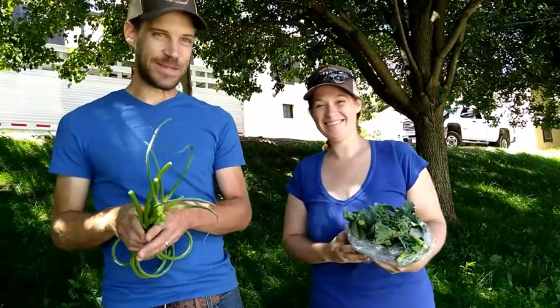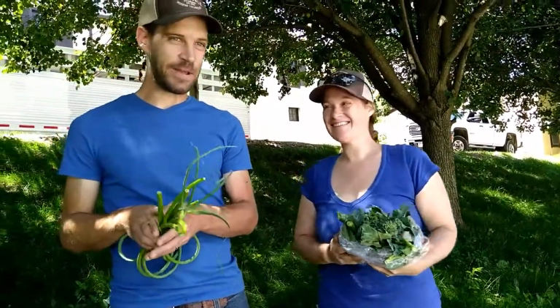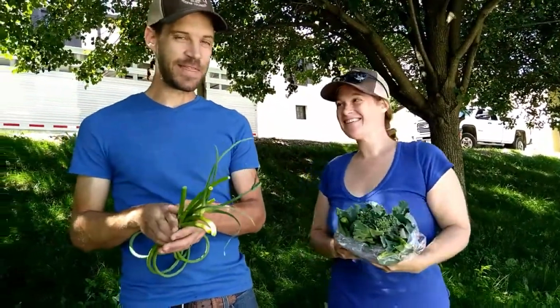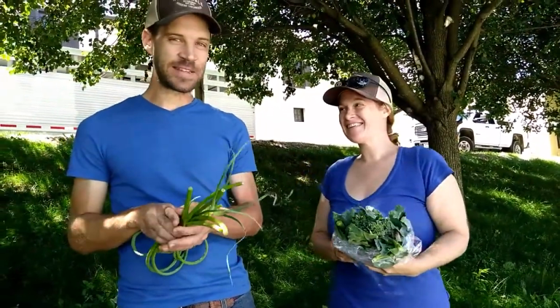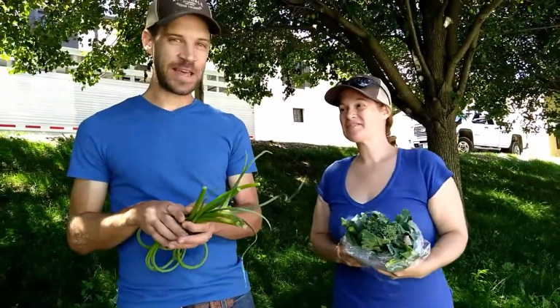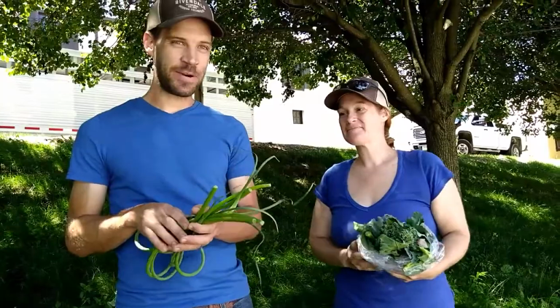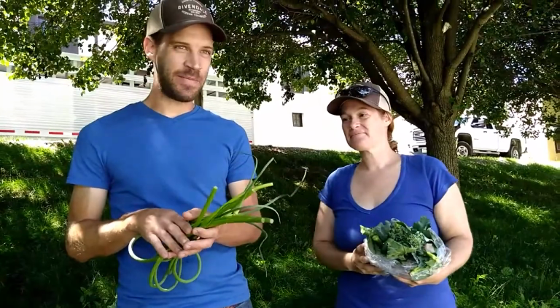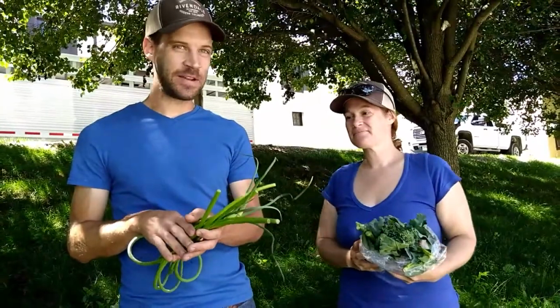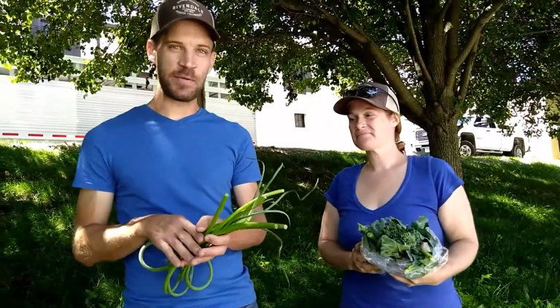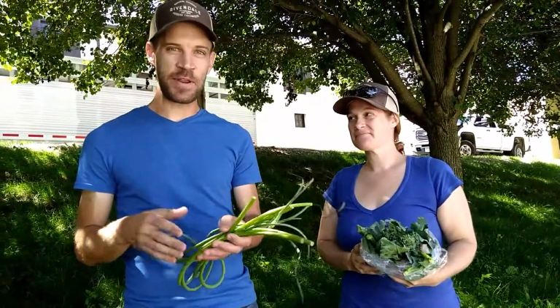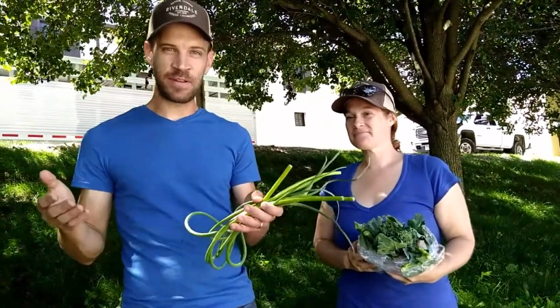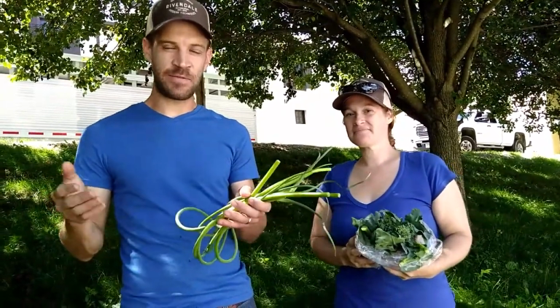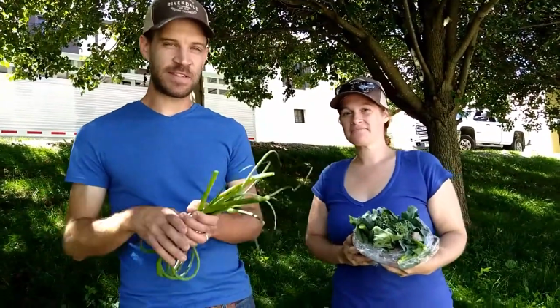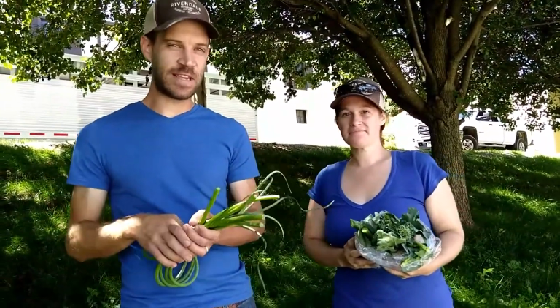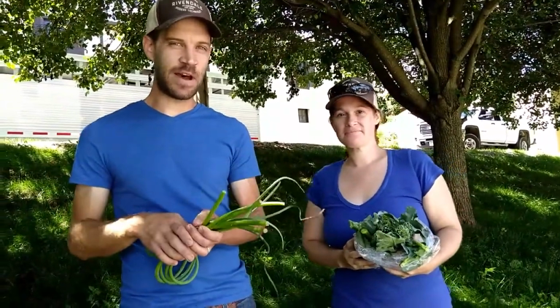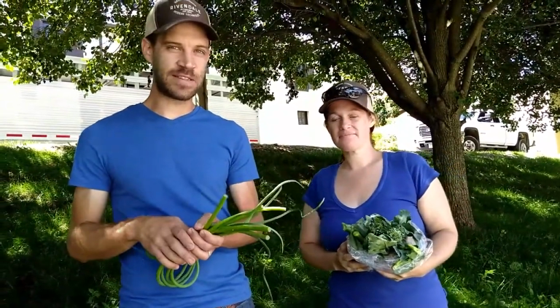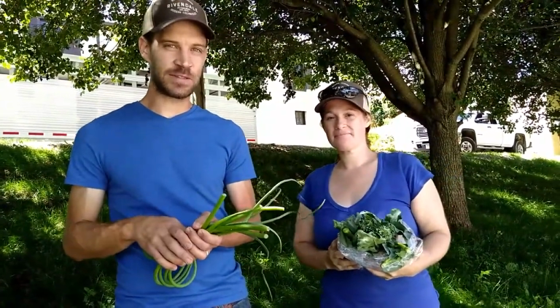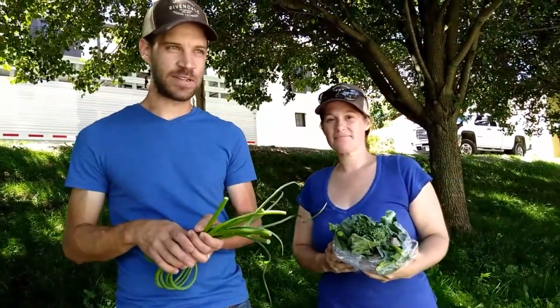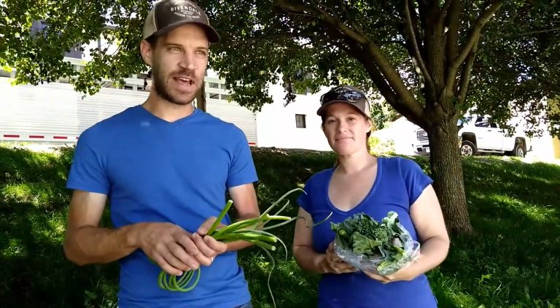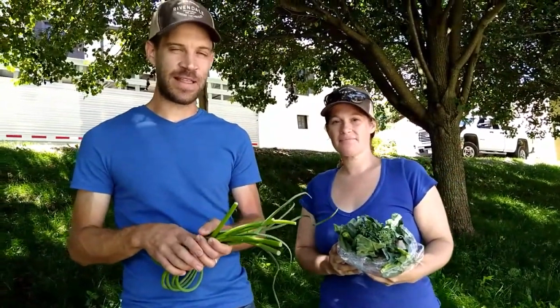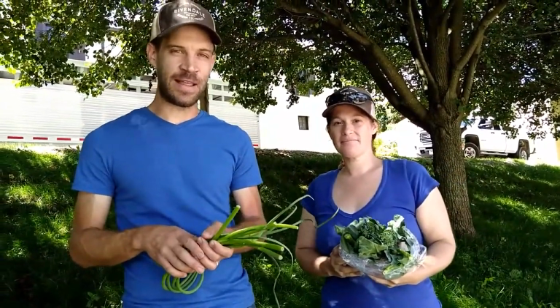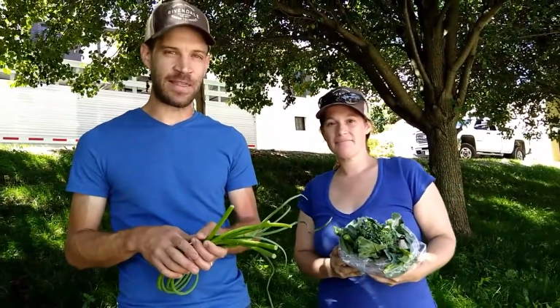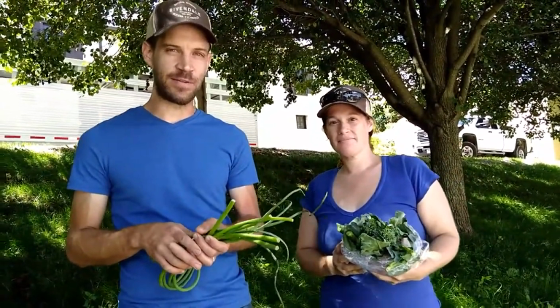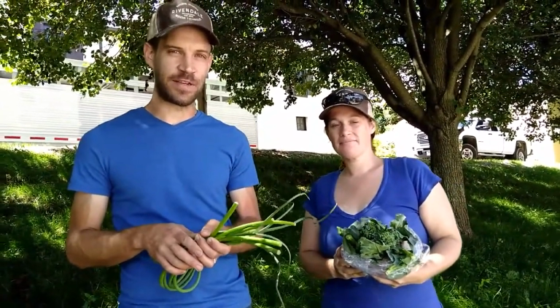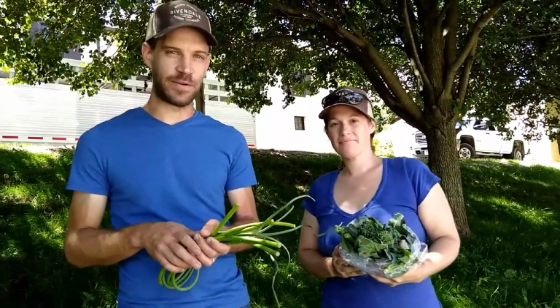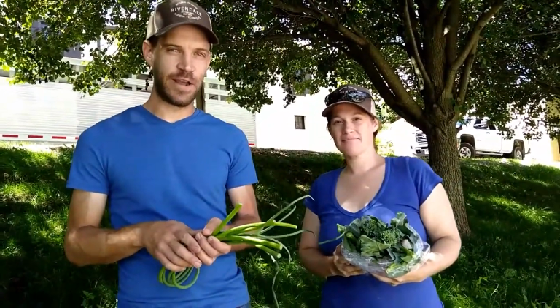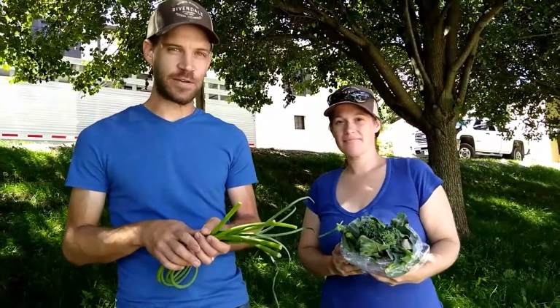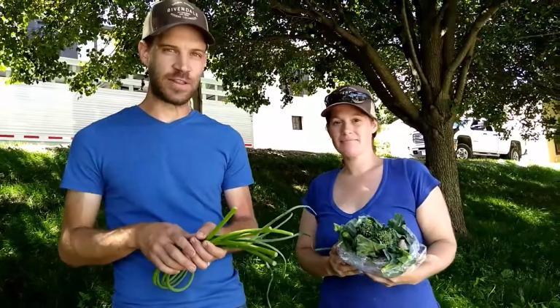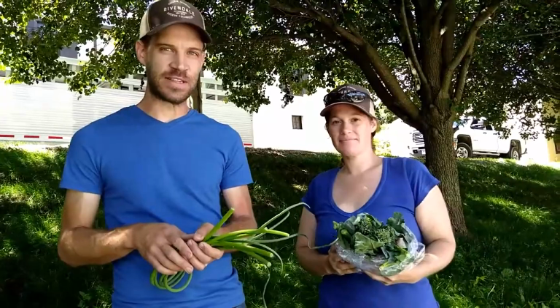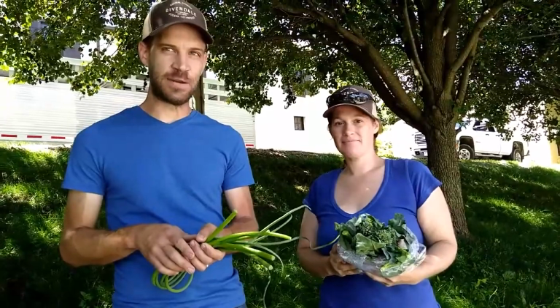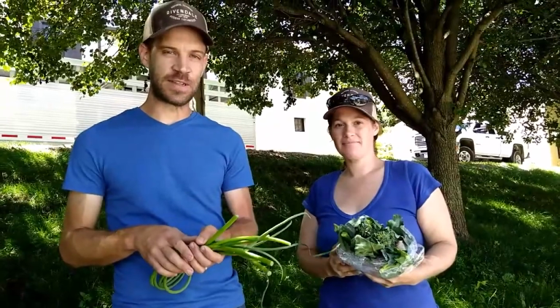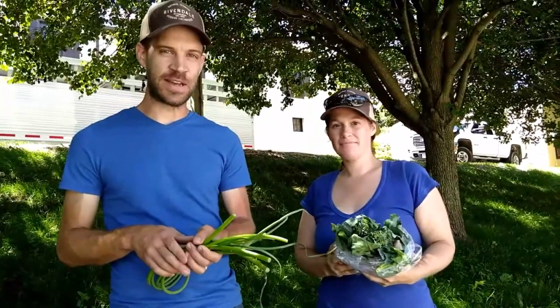So anyway, thanks again. We're about to get on the road here and deliver our first CSA box, and just wanted to say hi and thanks so much for joining the CSA. We'll stay in touch.